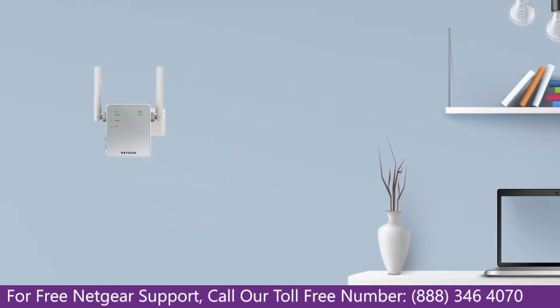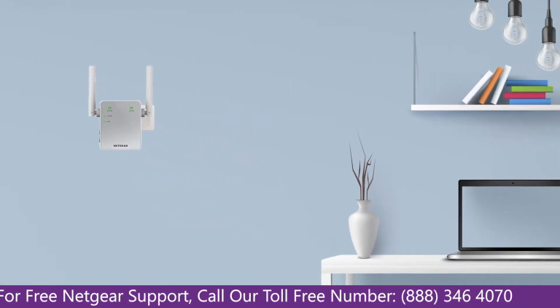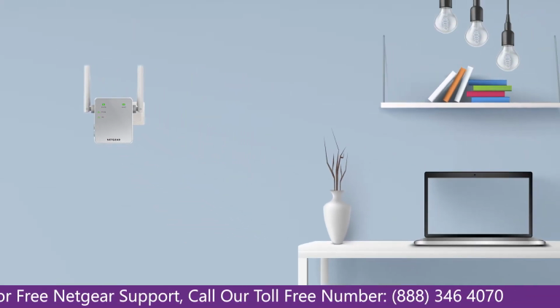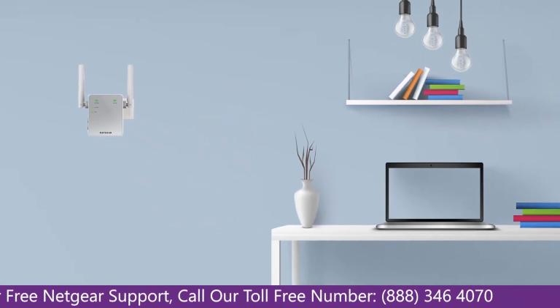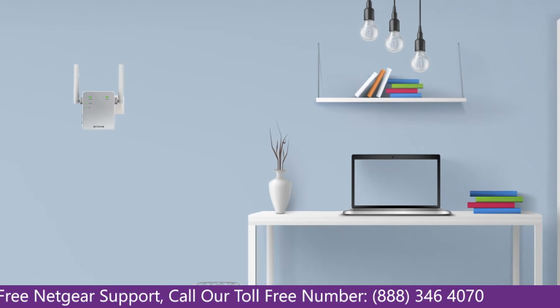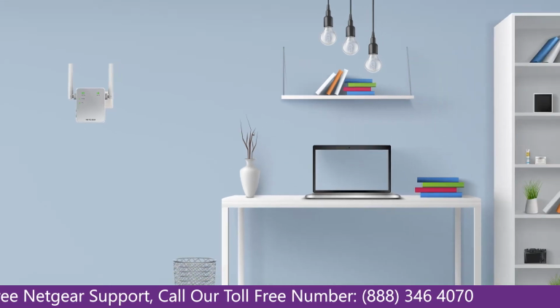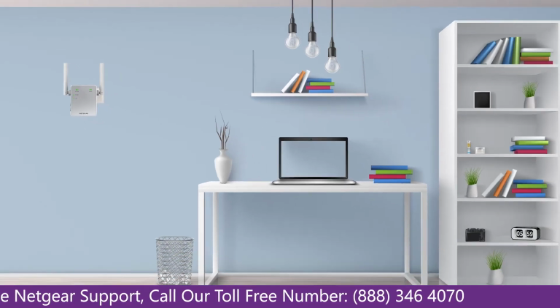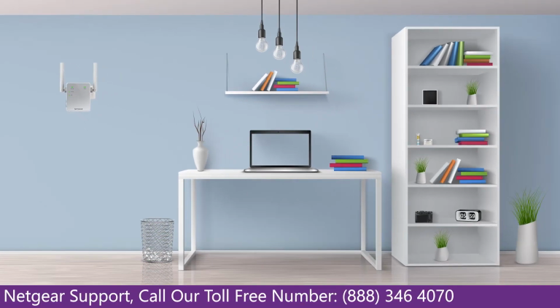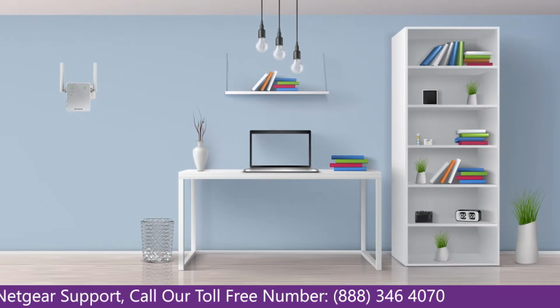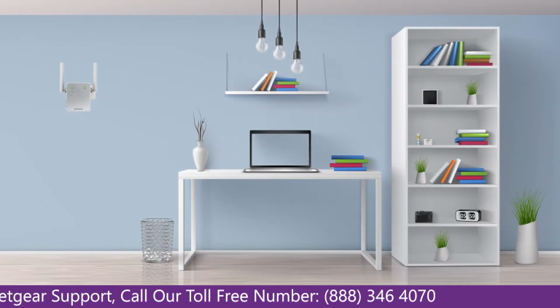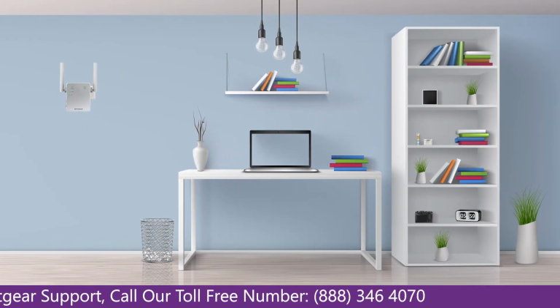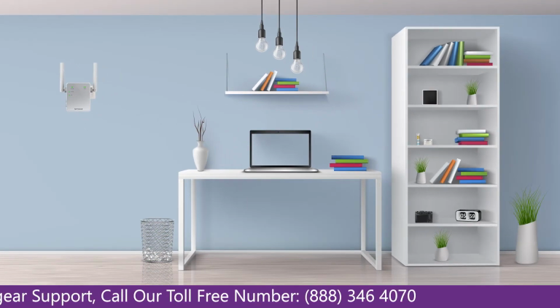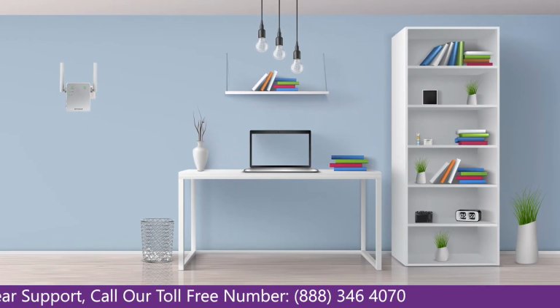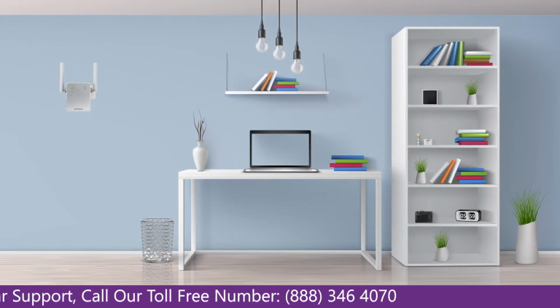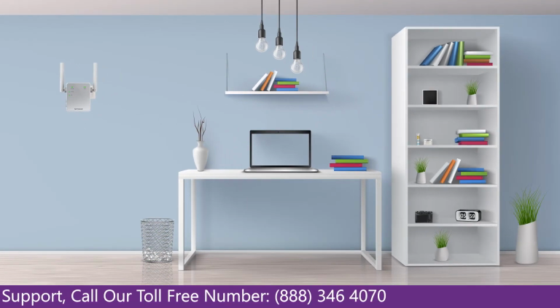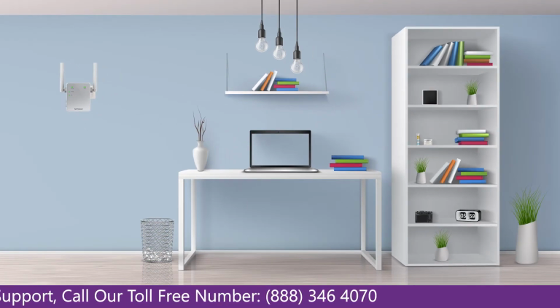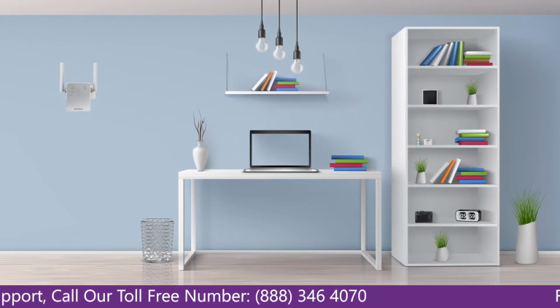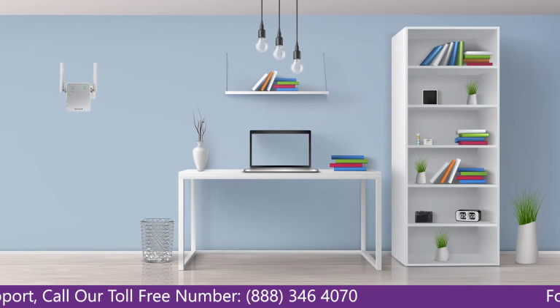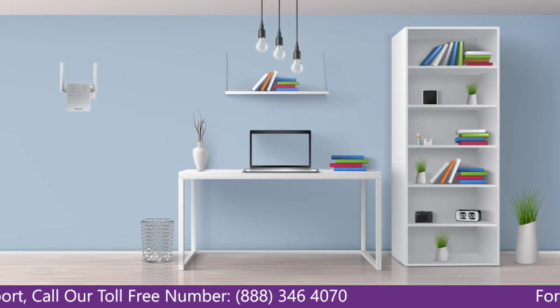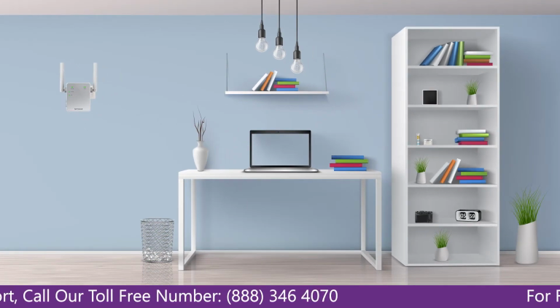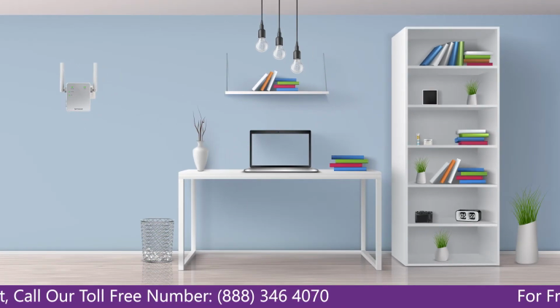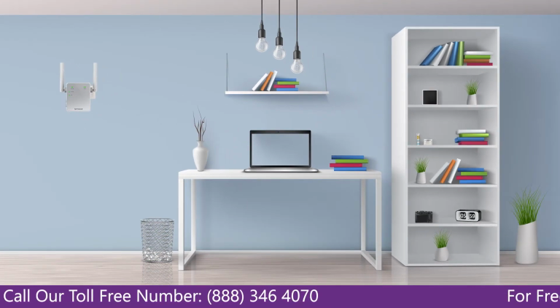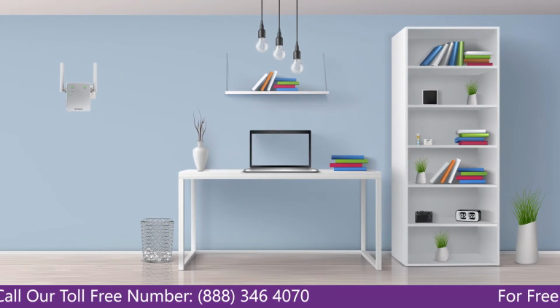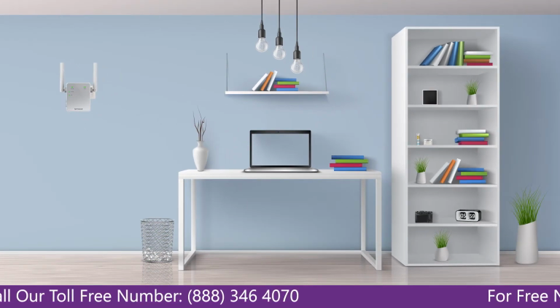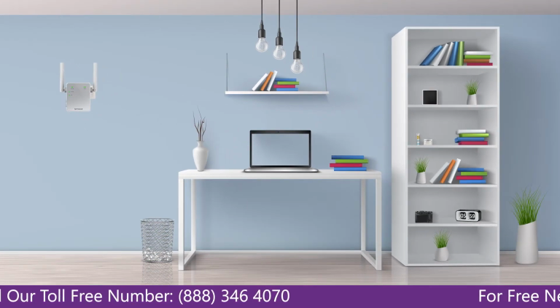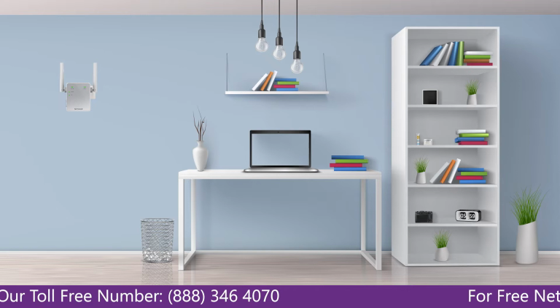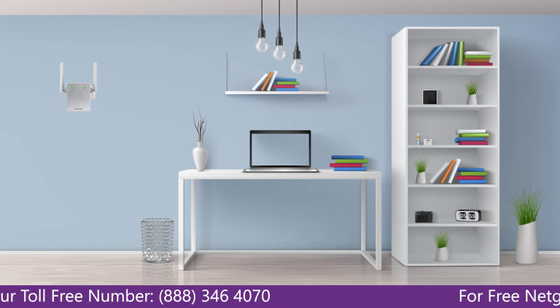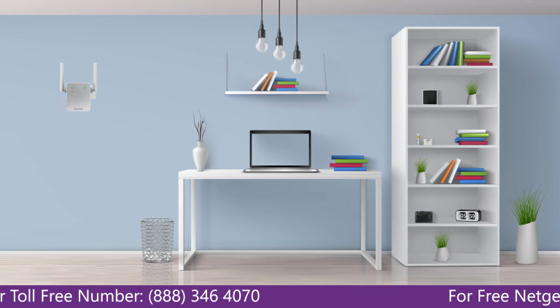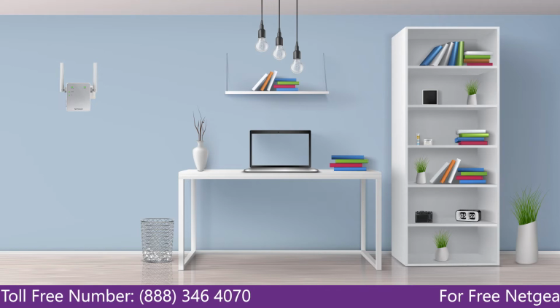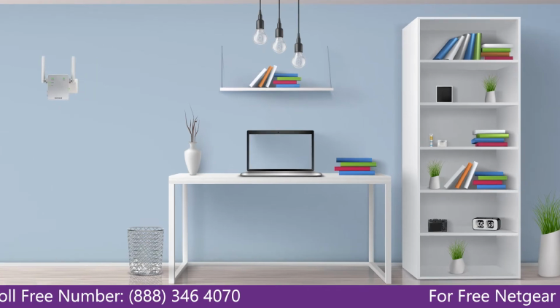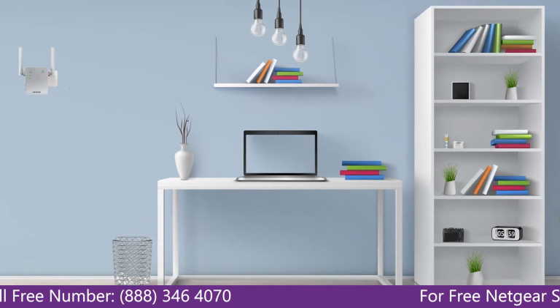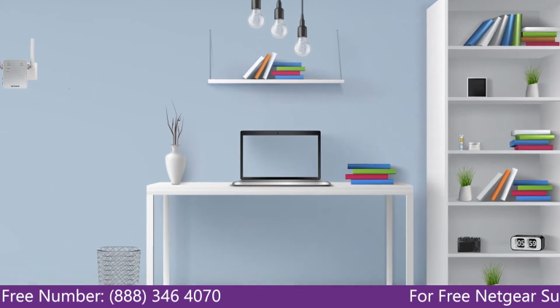Once it's turned solid green, we can now head toward our laptop and begin configuring our Netgear range extender N300.